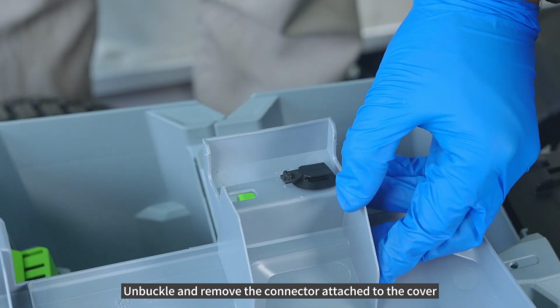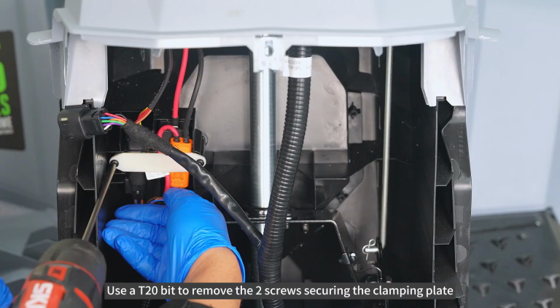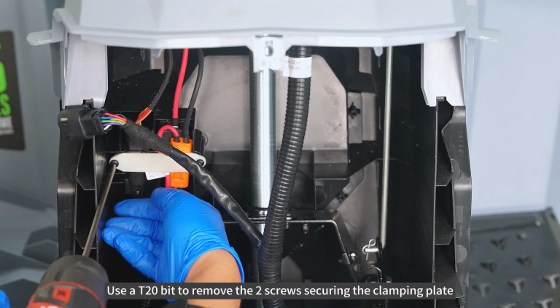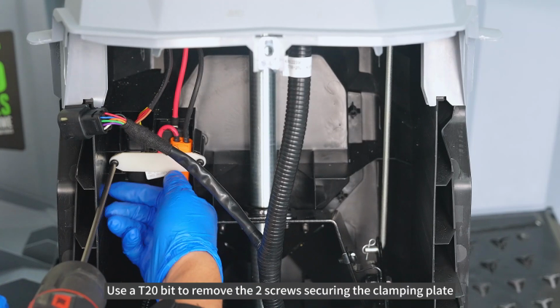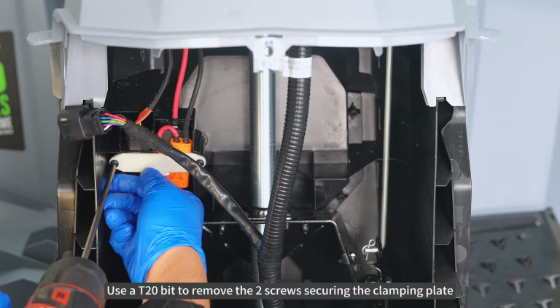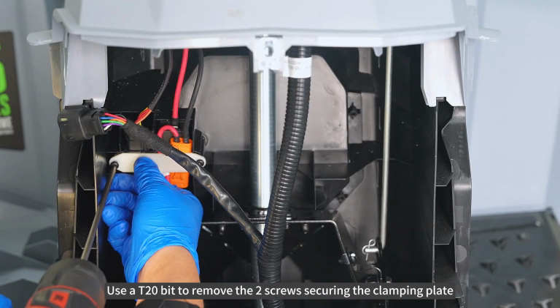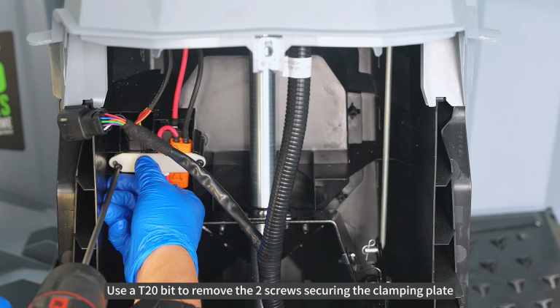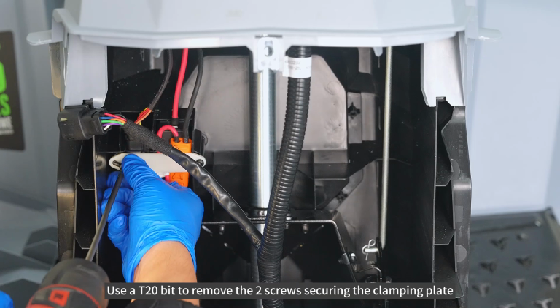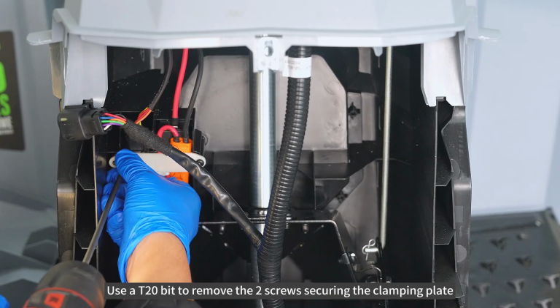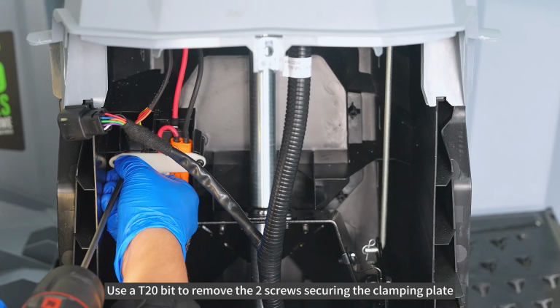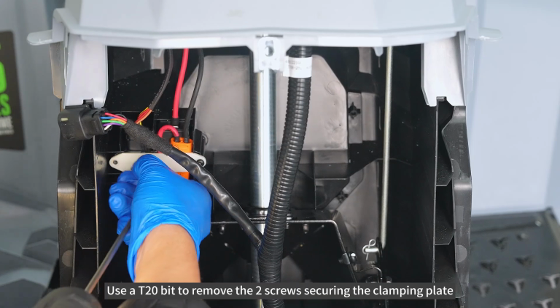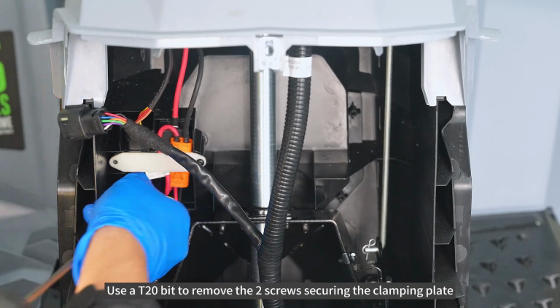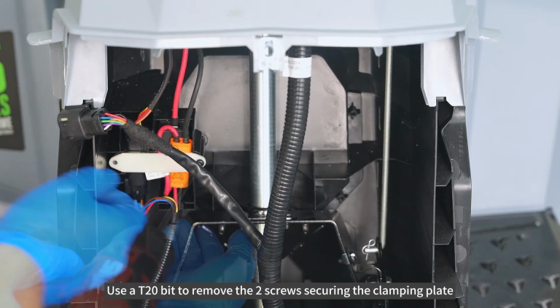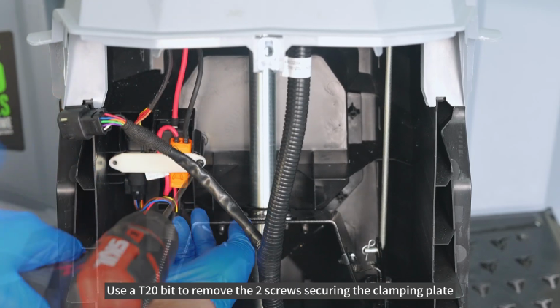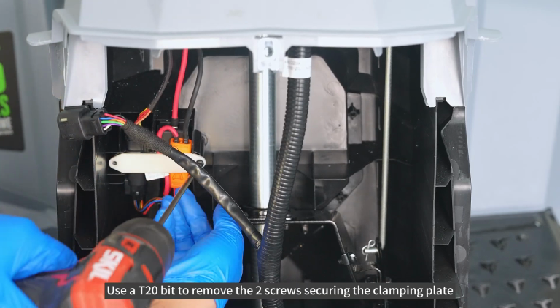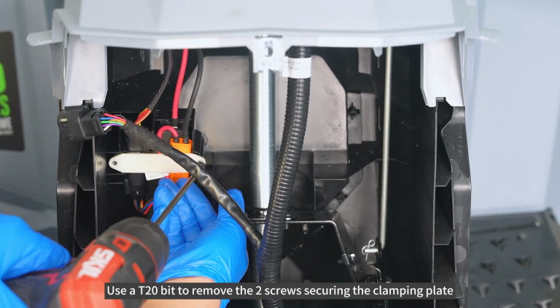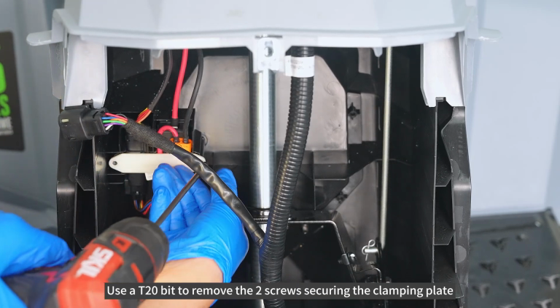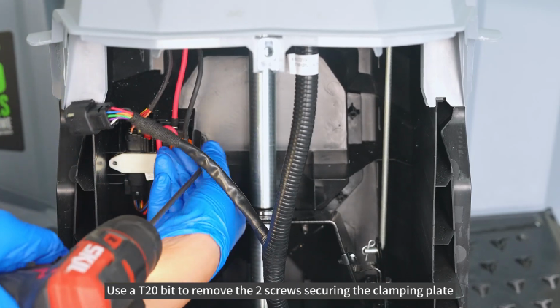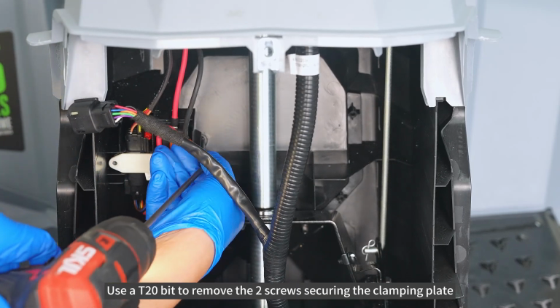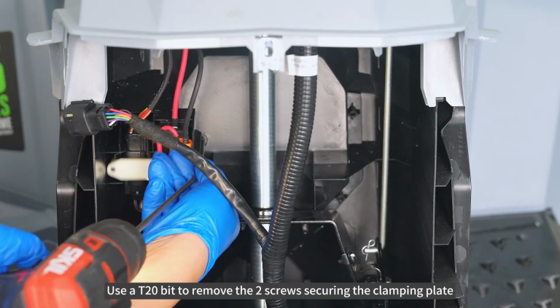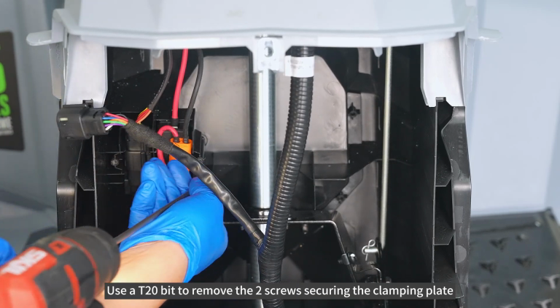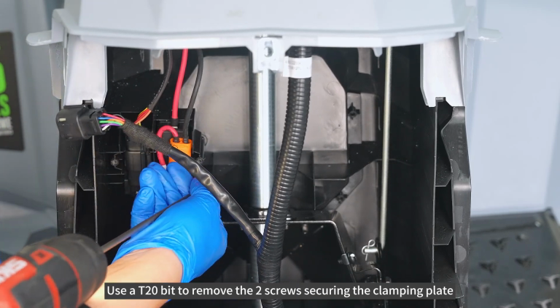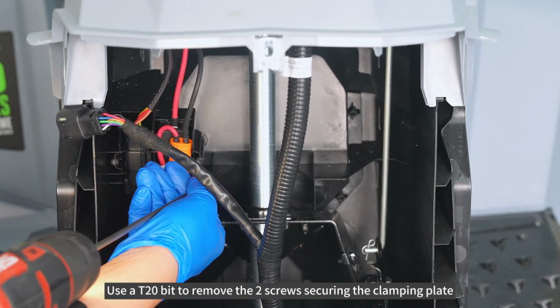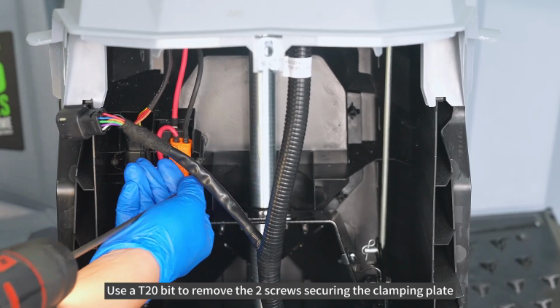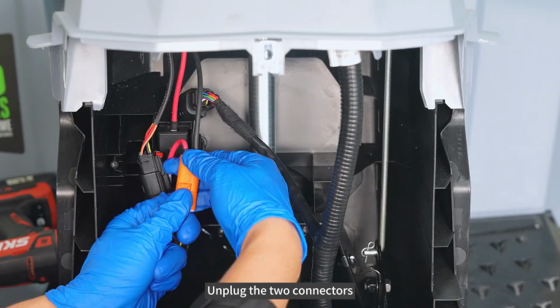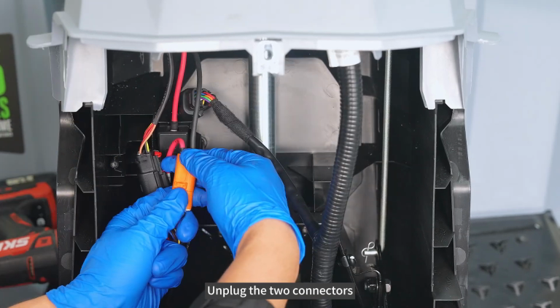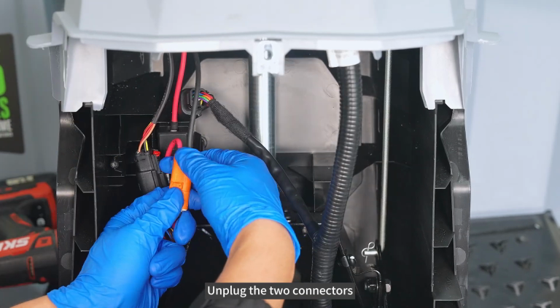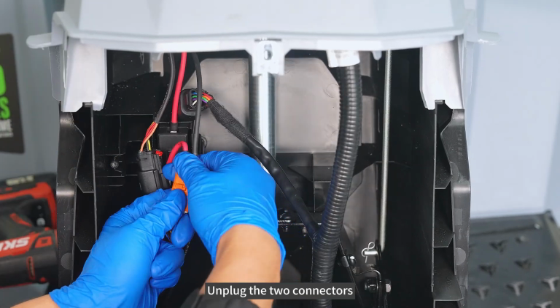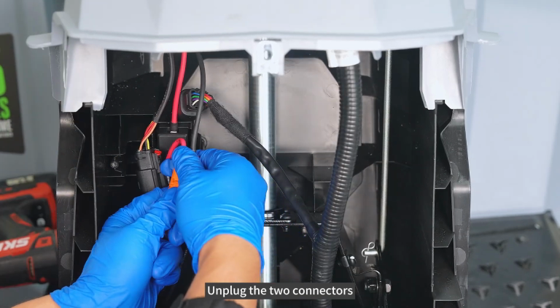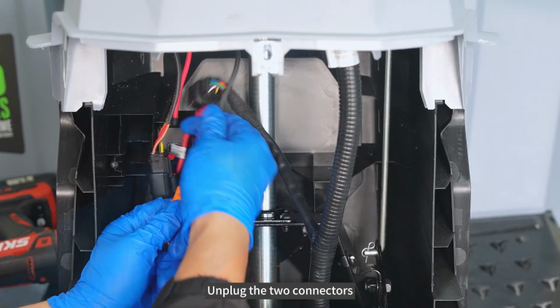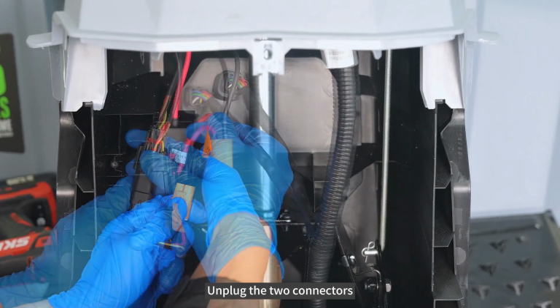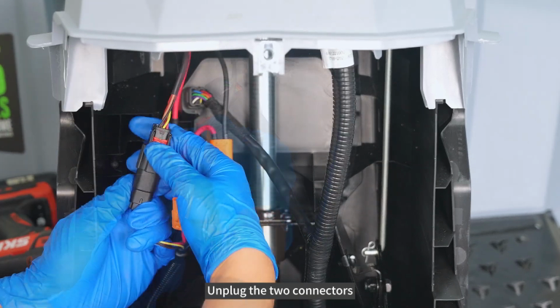Use AT20-bit to remove the 2 screws securing the clamping plate. Unplug the 2 connectors.